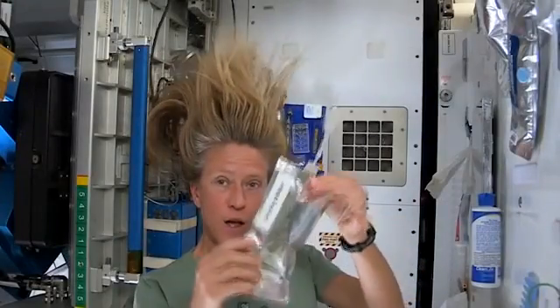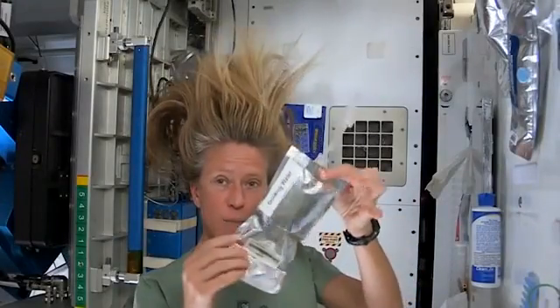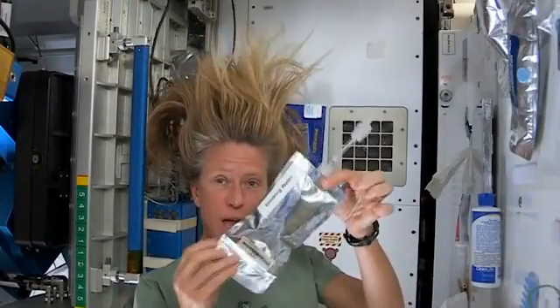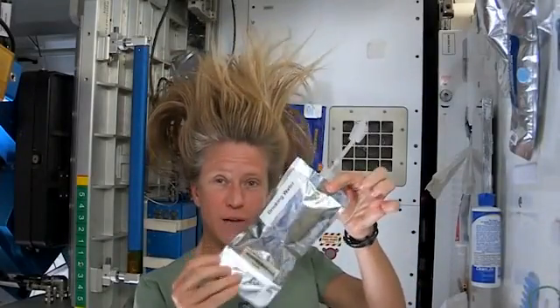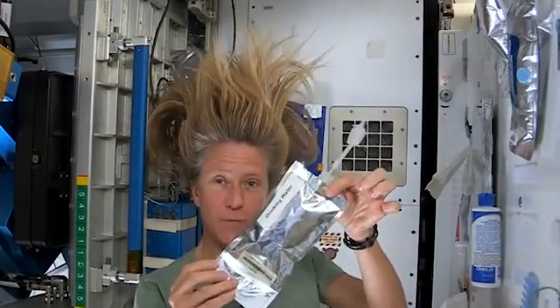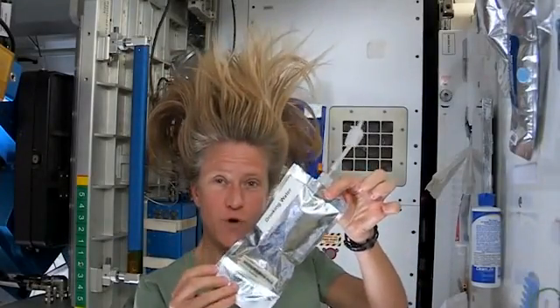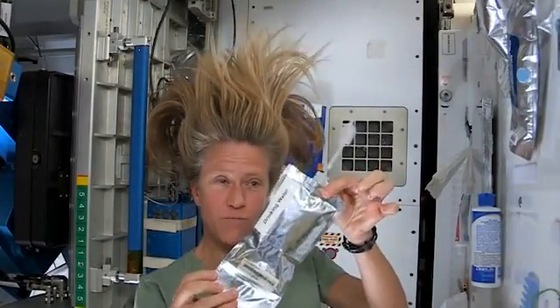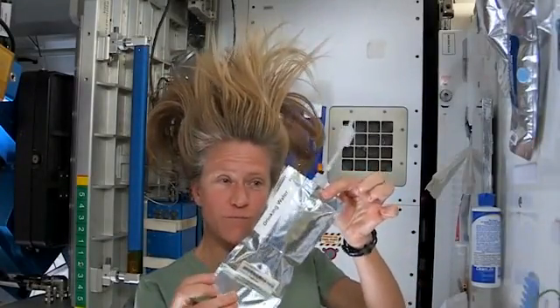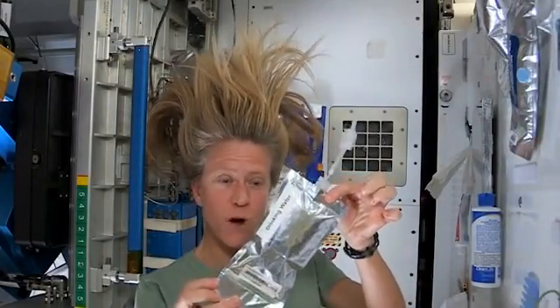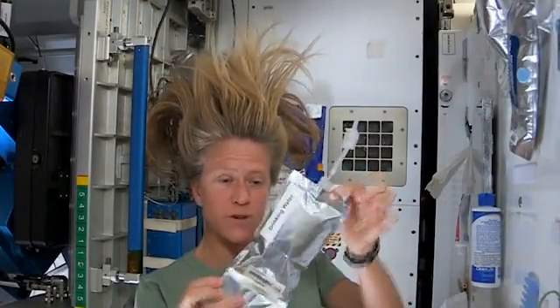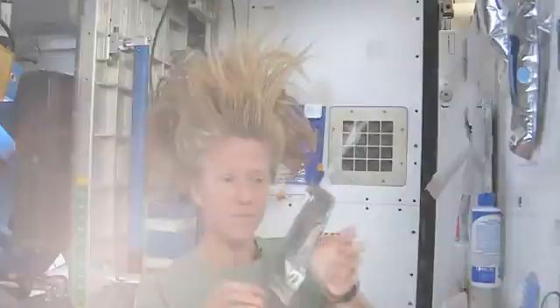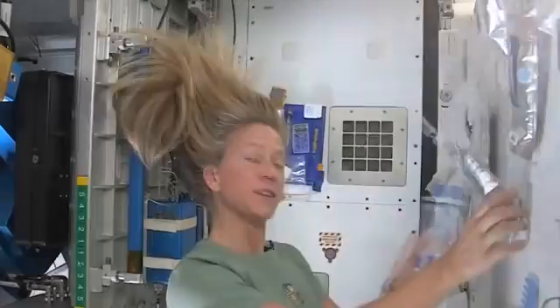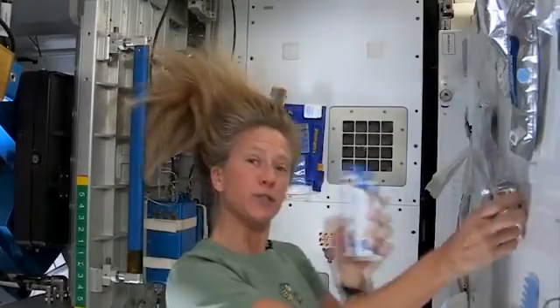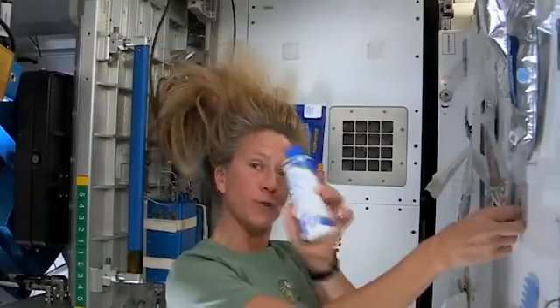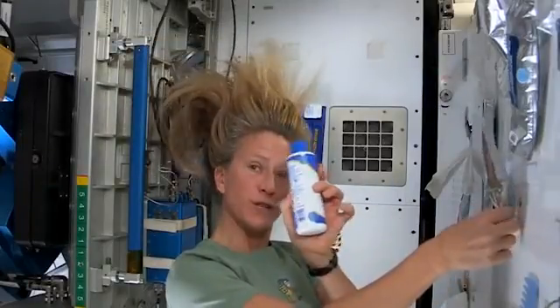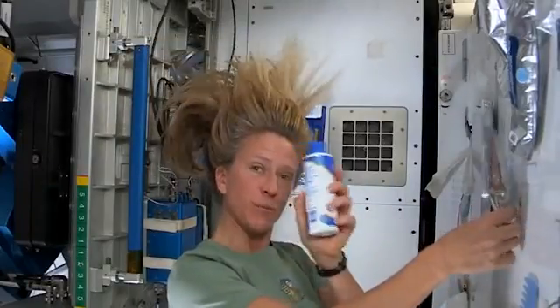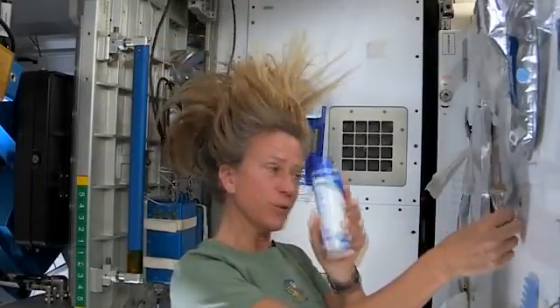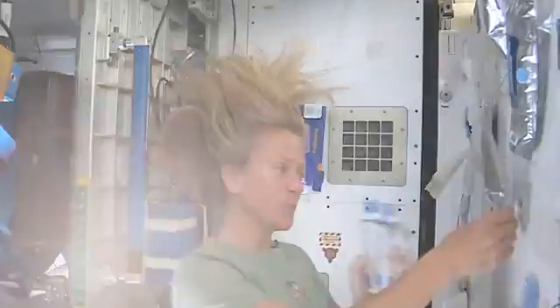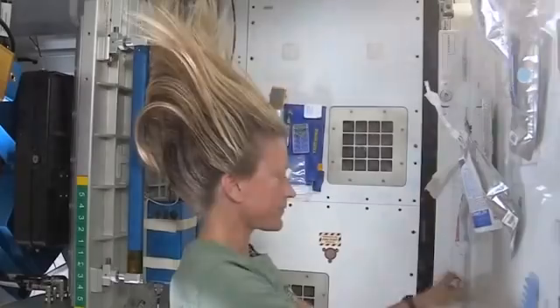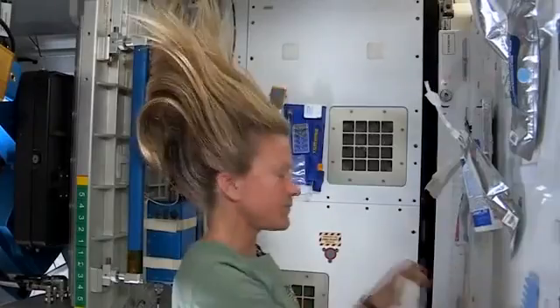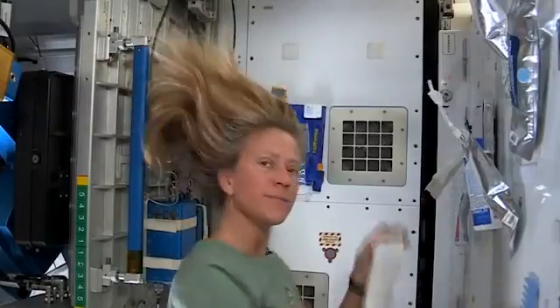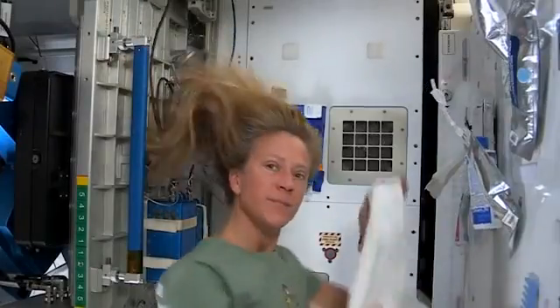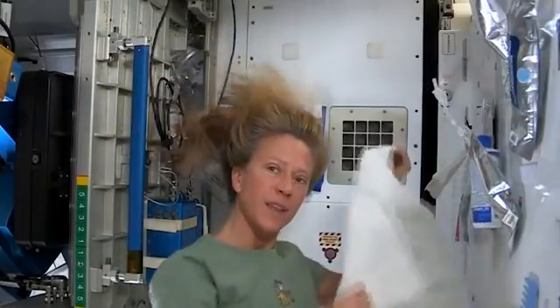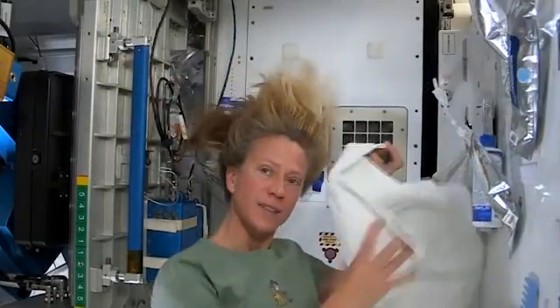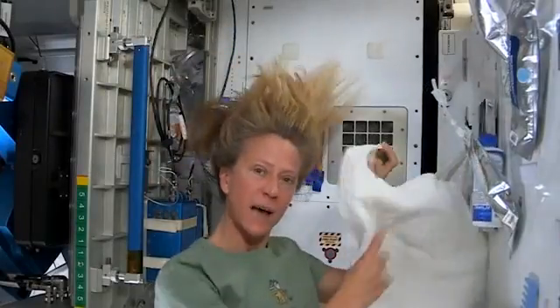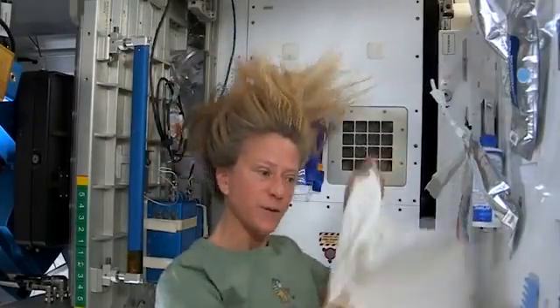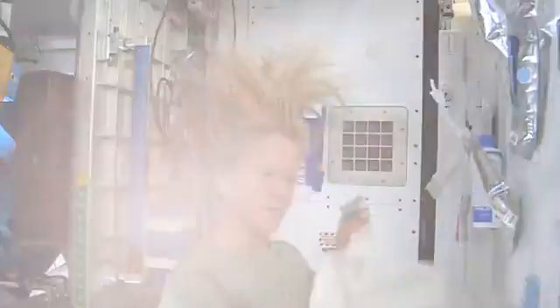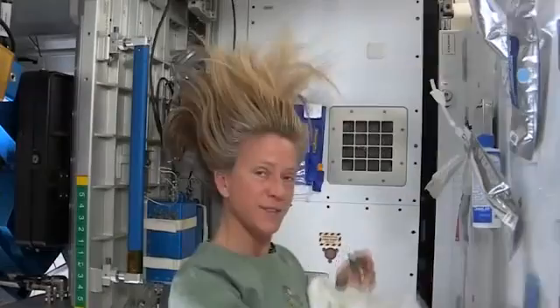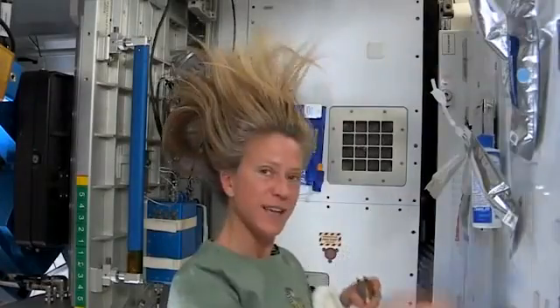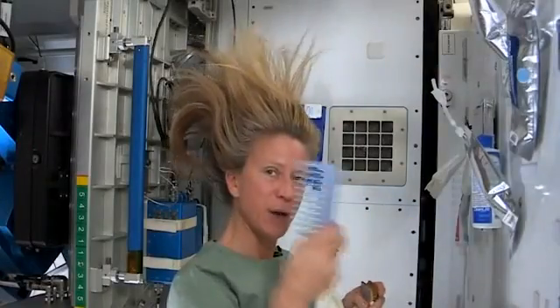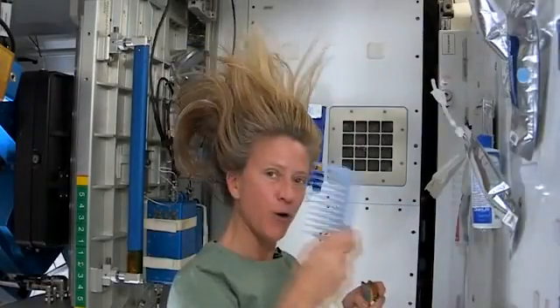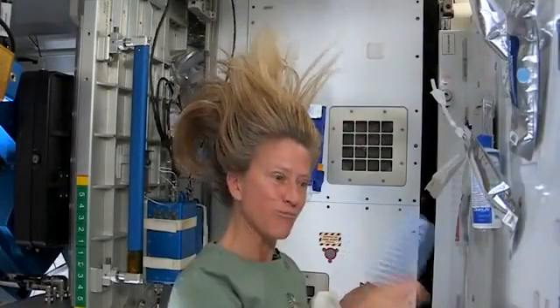A bag of warm water, a little no-rinse shampoo, a towel, and my comb.